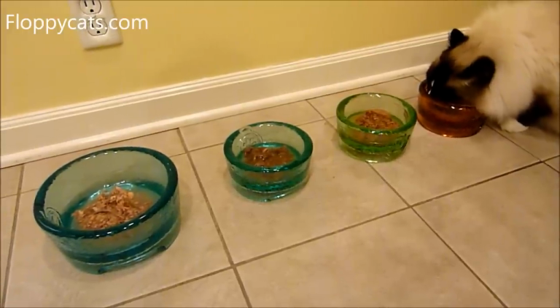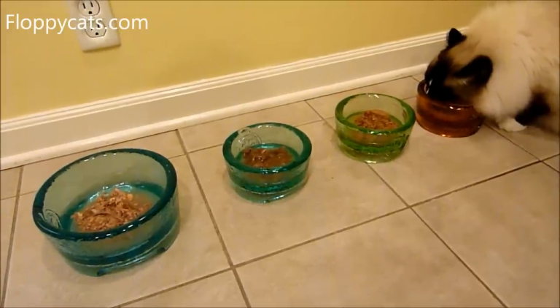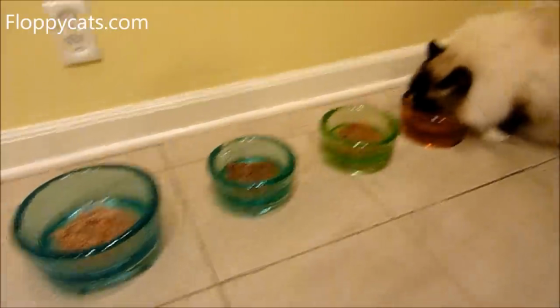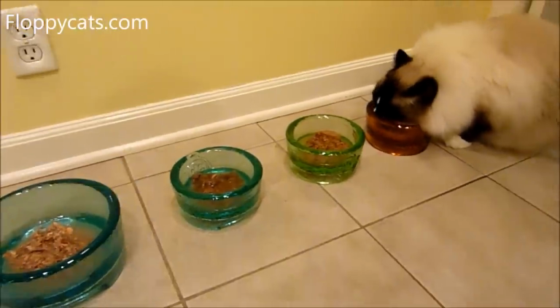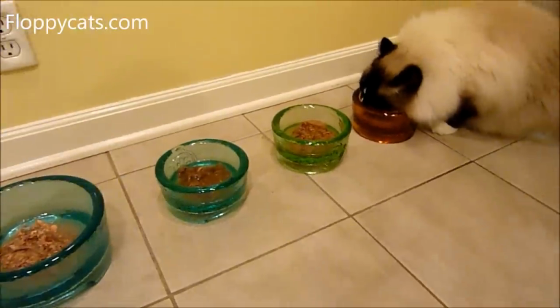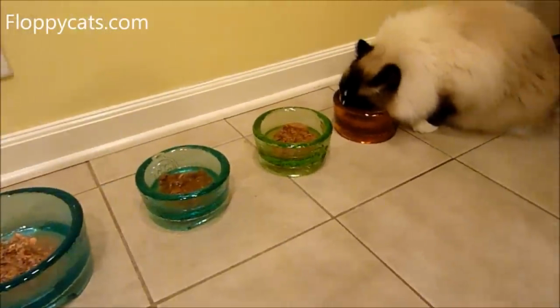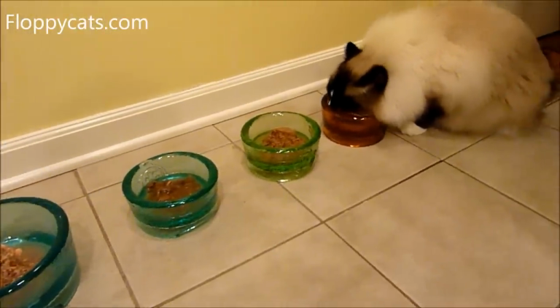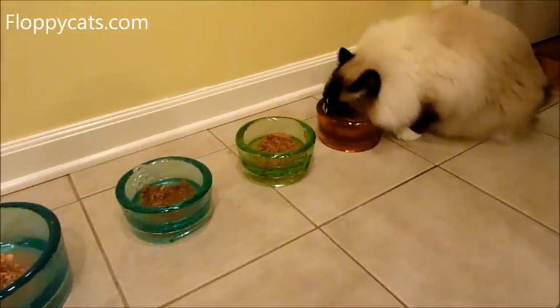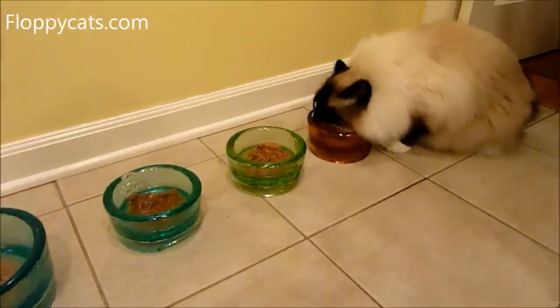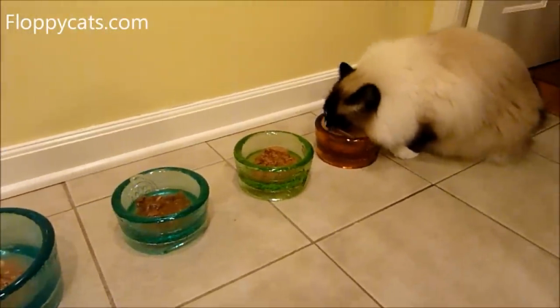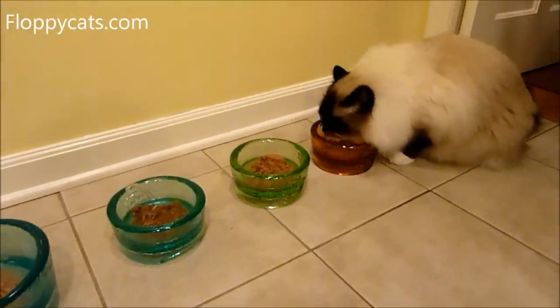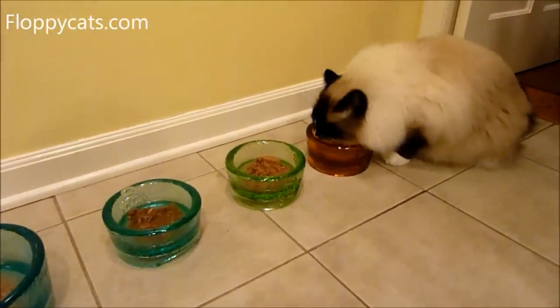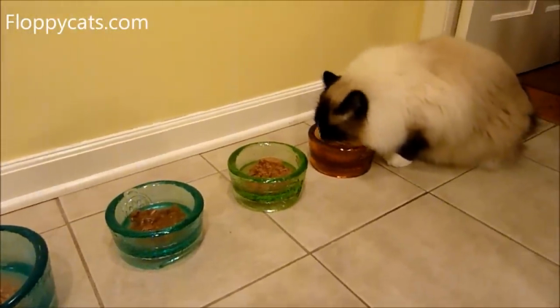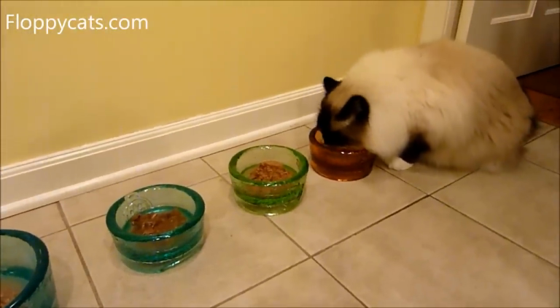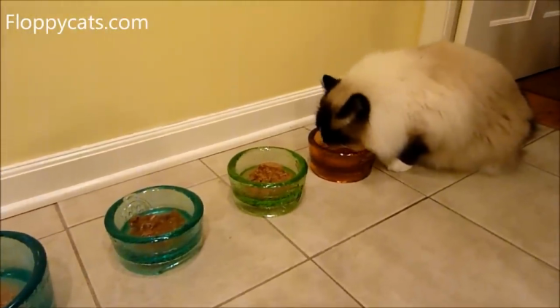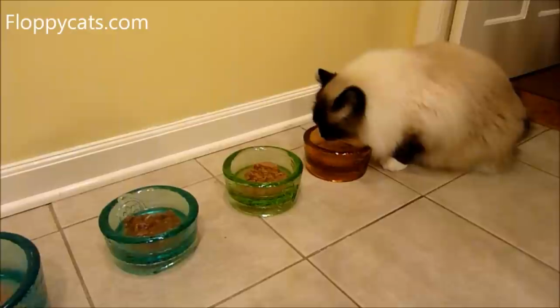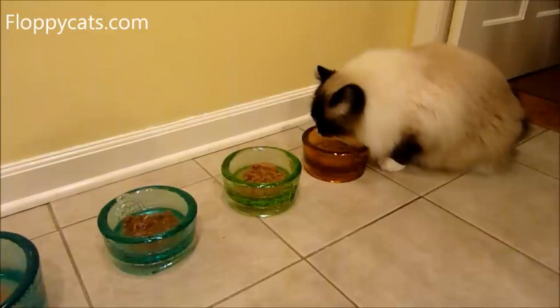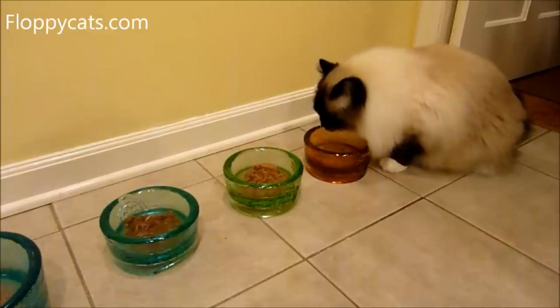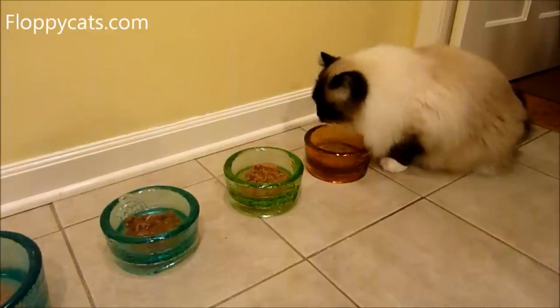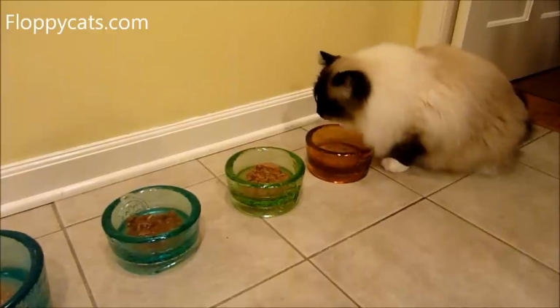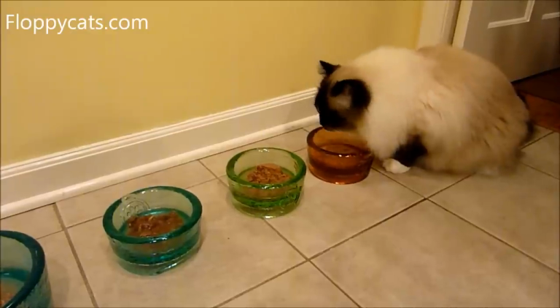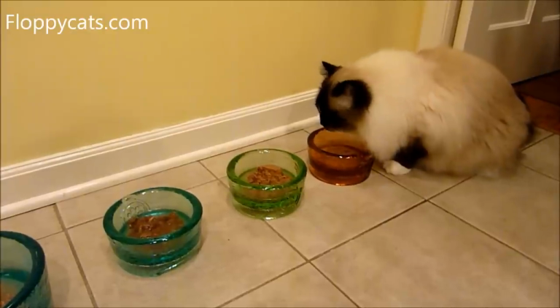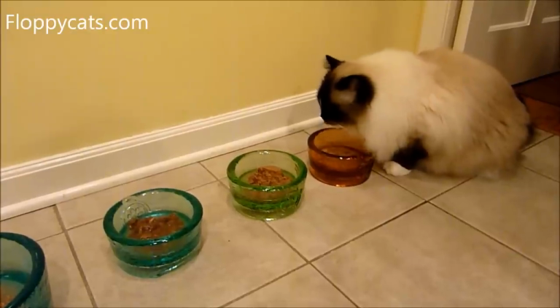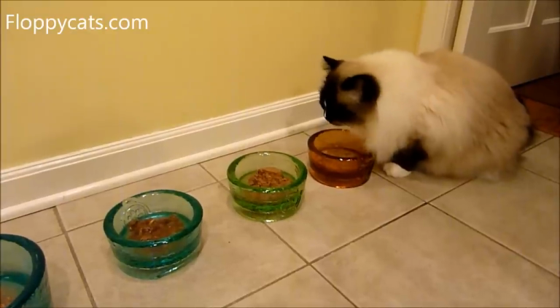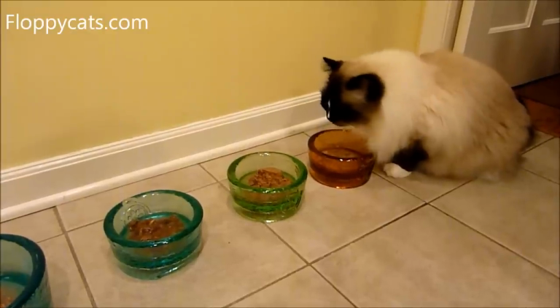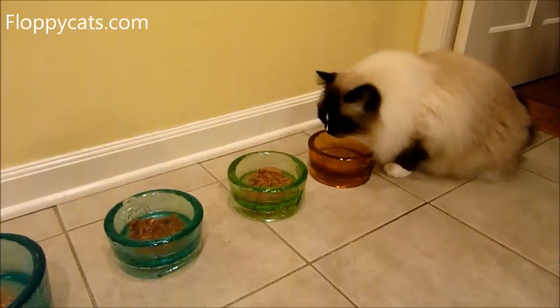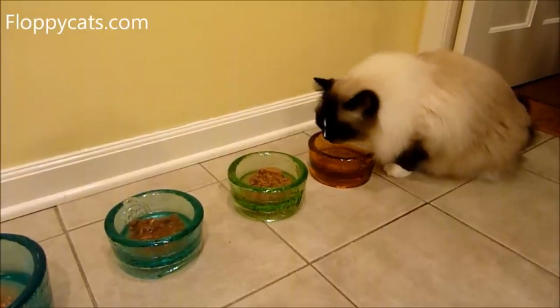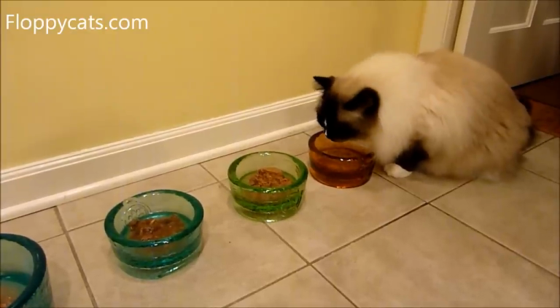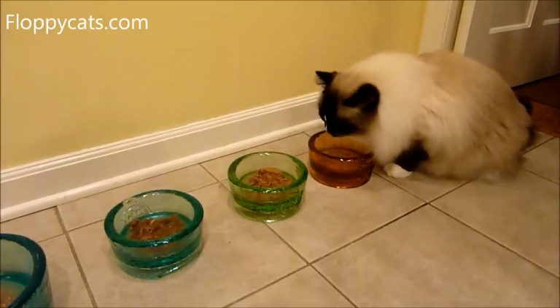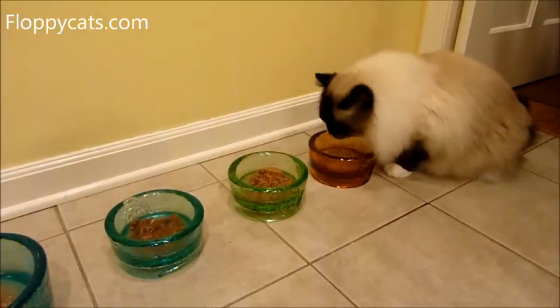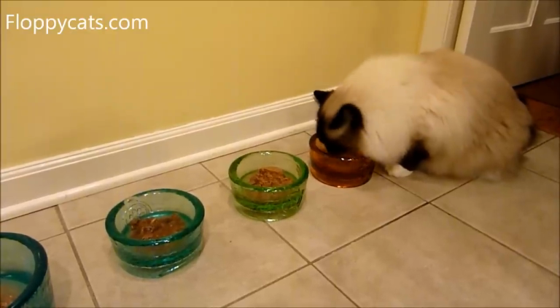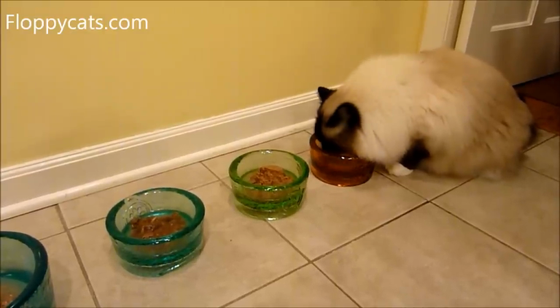The cats don't seem to mind the bowls at all — they're not freaked out eating out of them or anything like that.